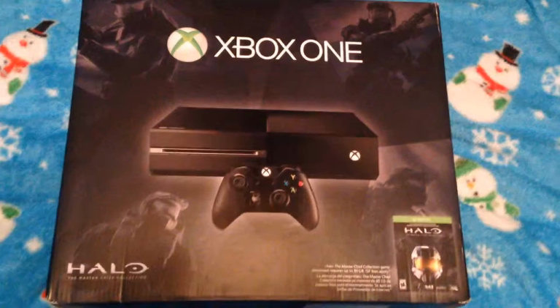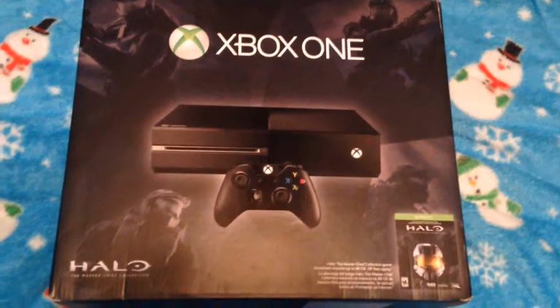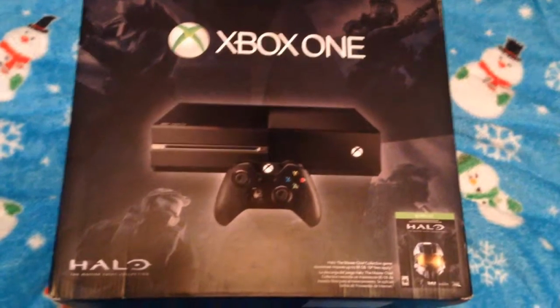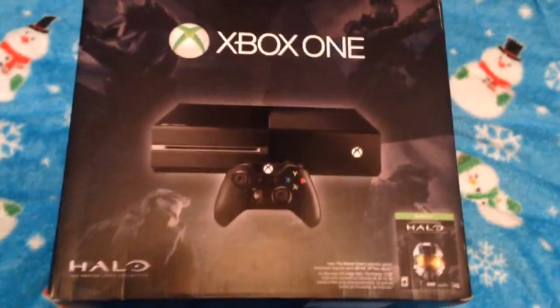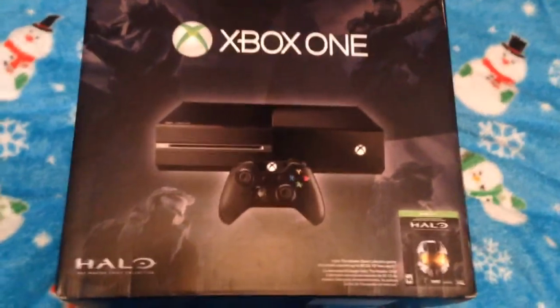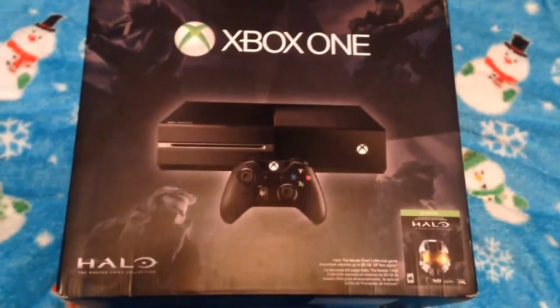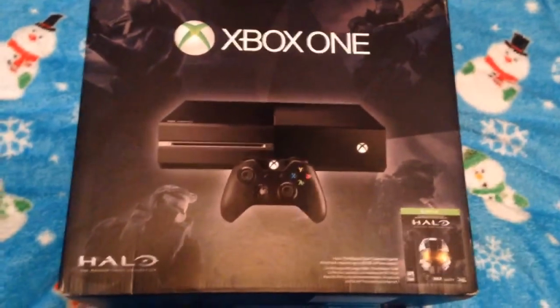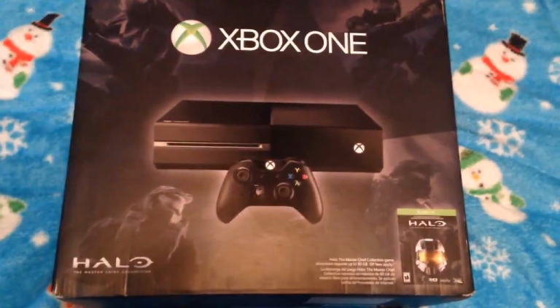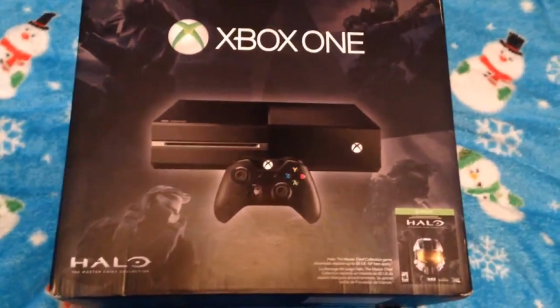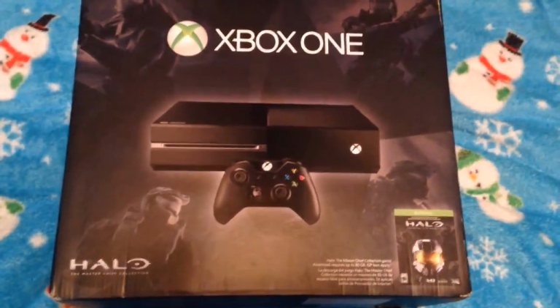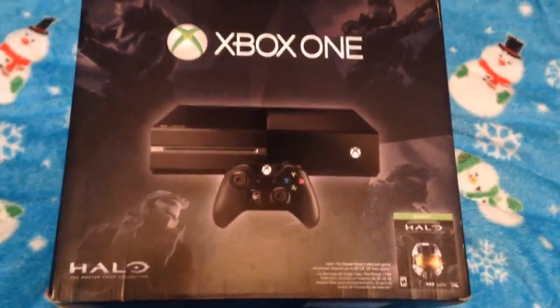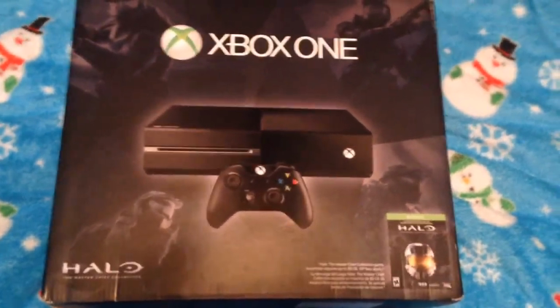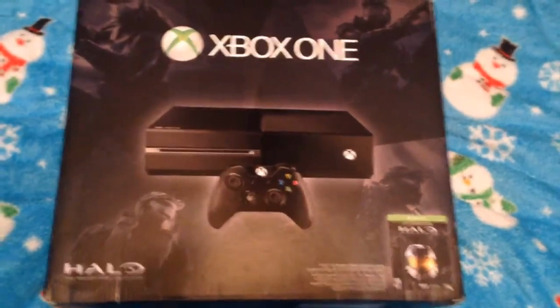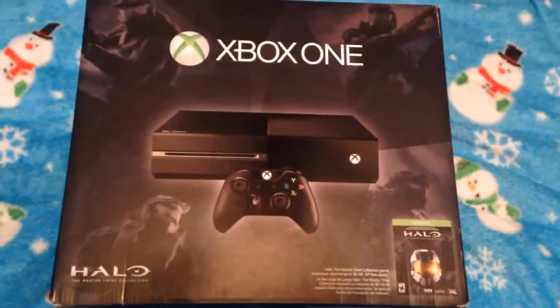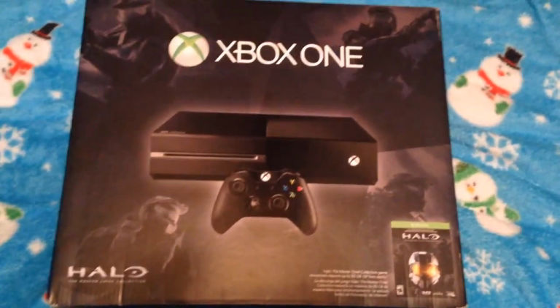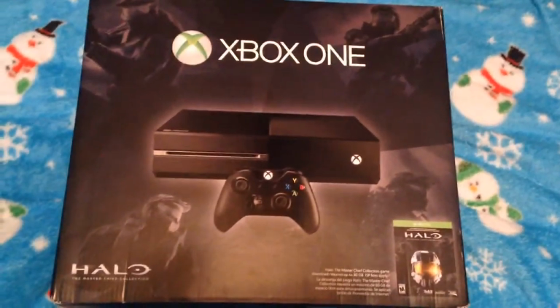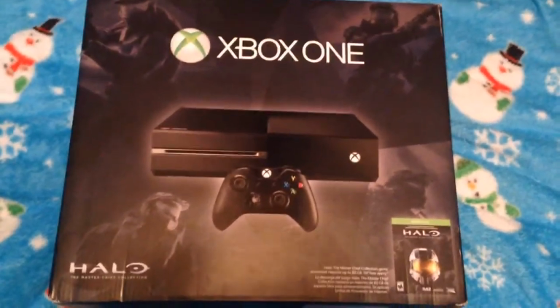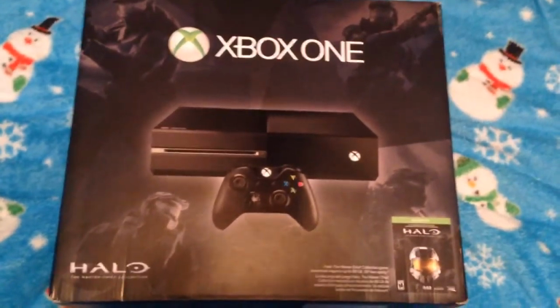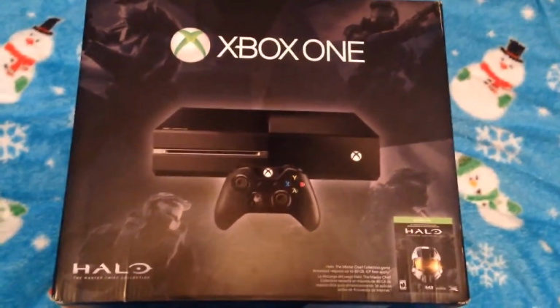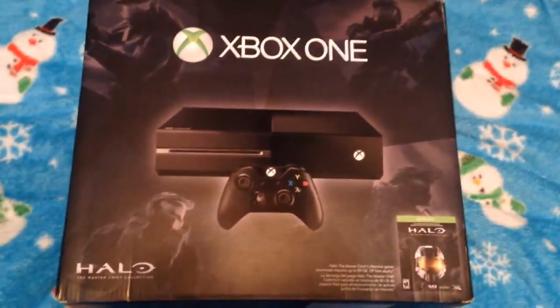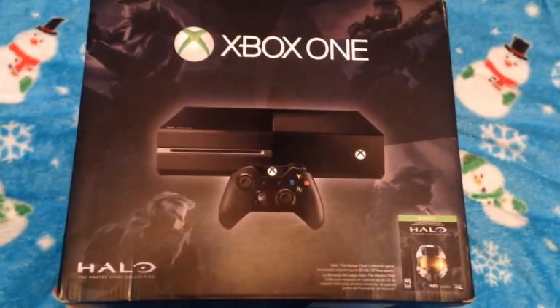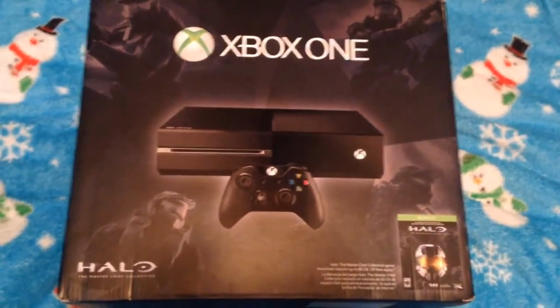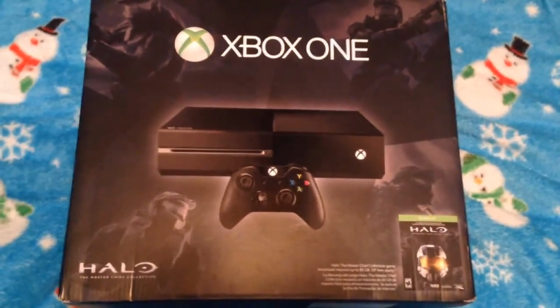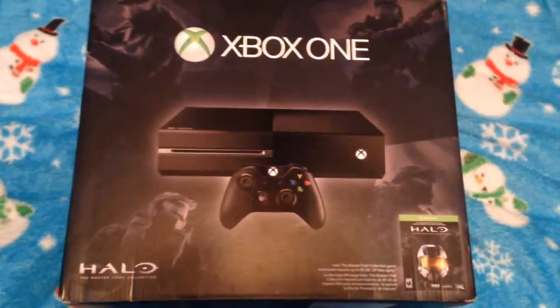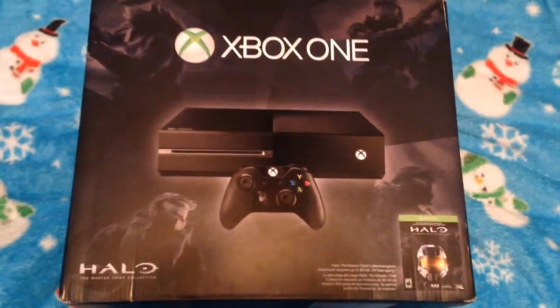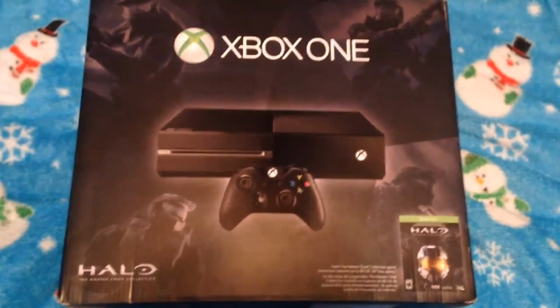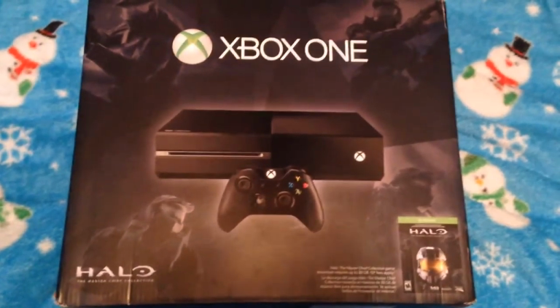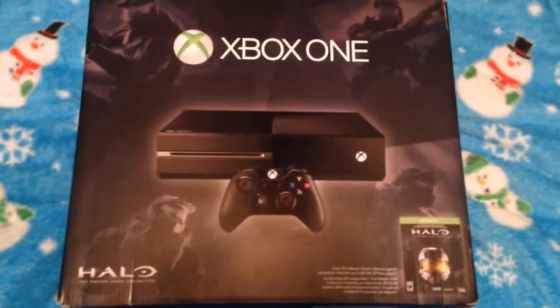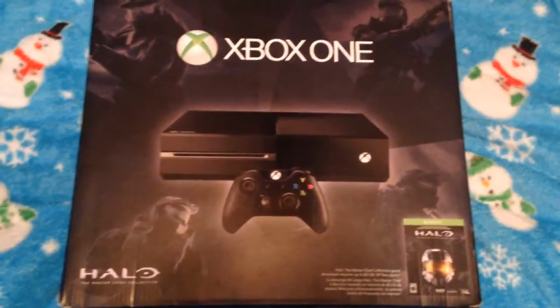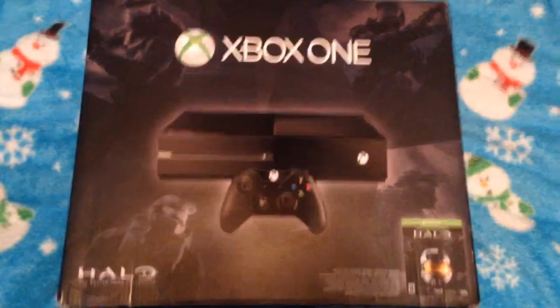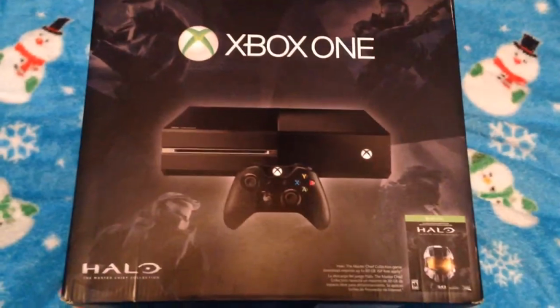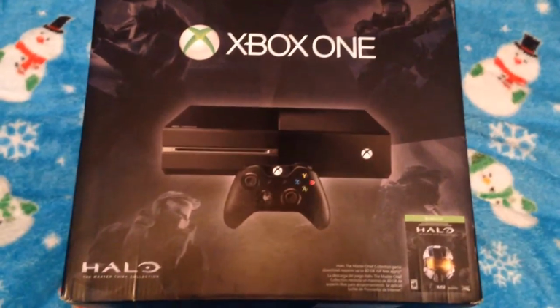Today's the big day, guys. I just got my Xbox One and I'm going to unbox this thing for you guys.